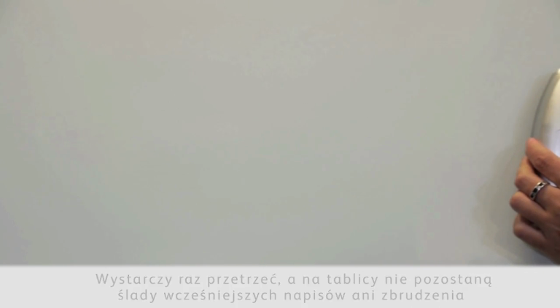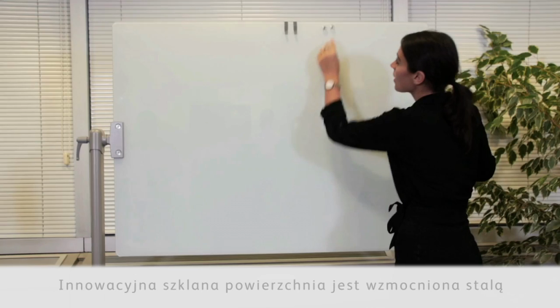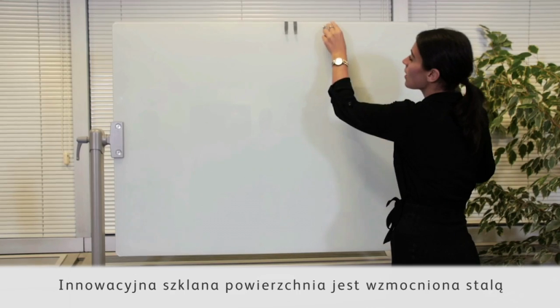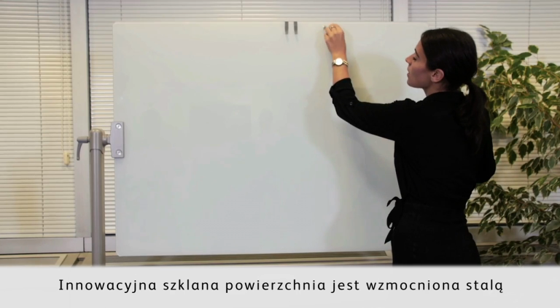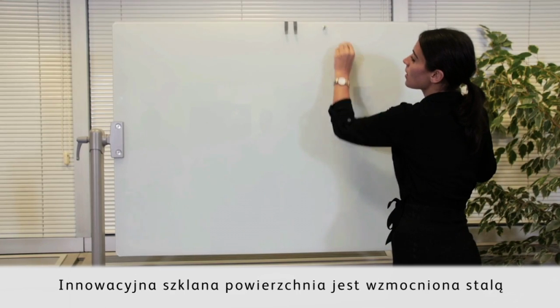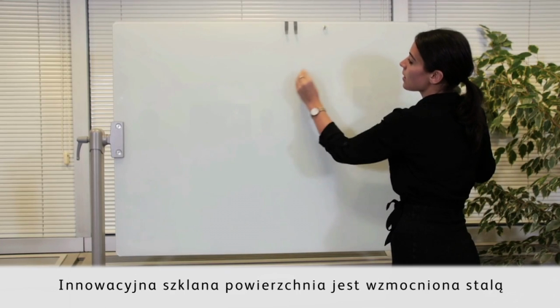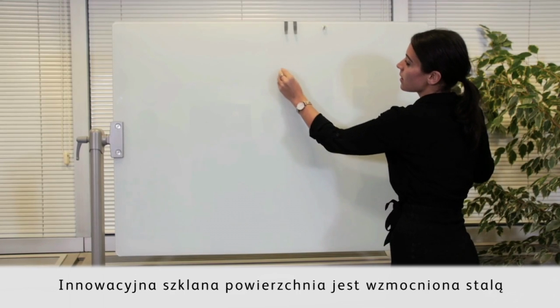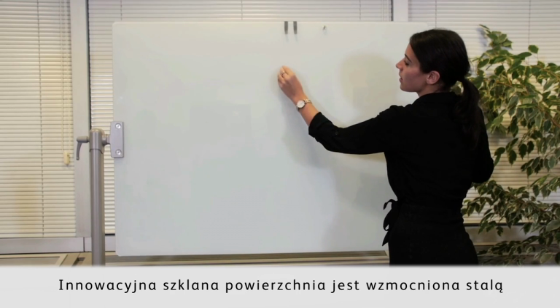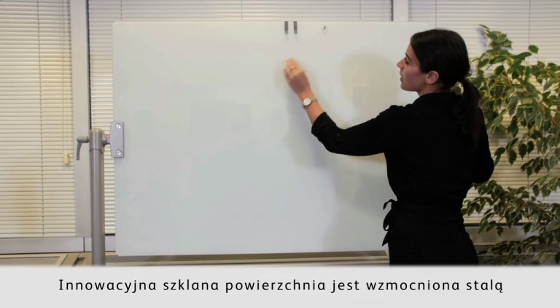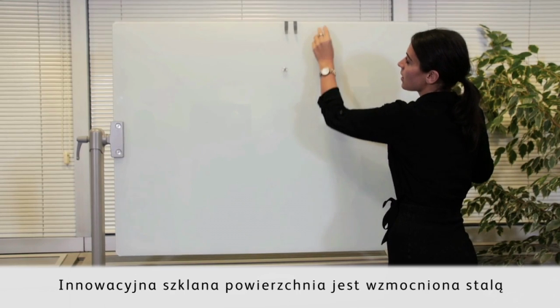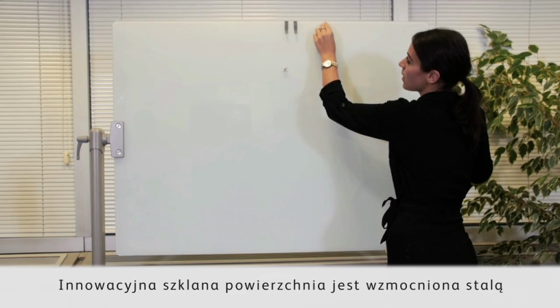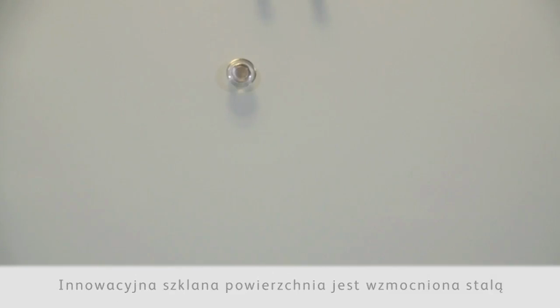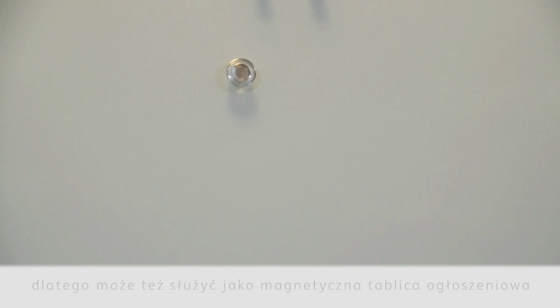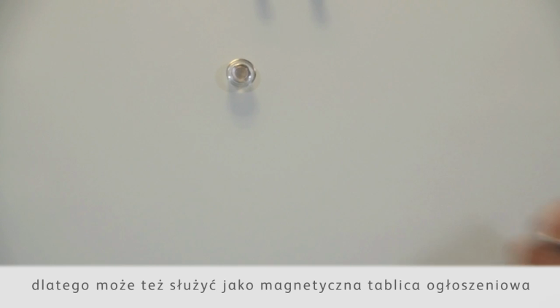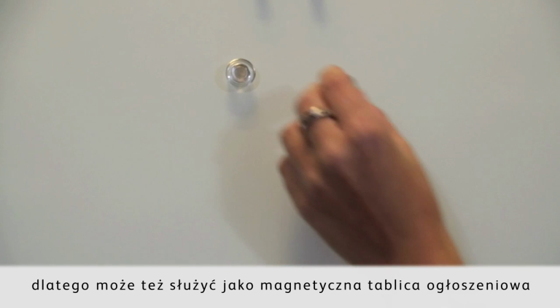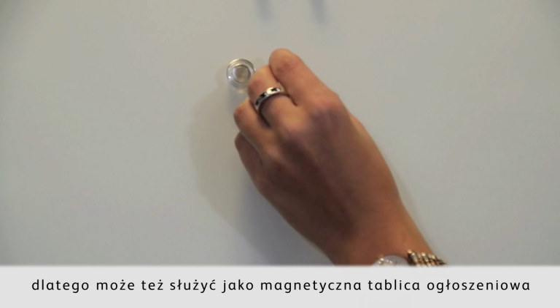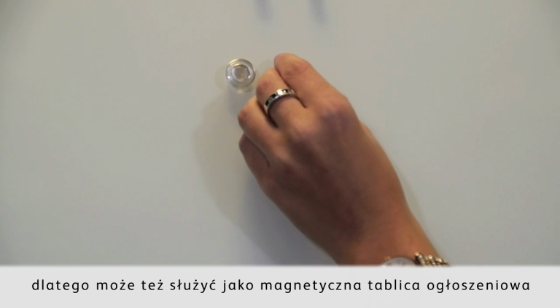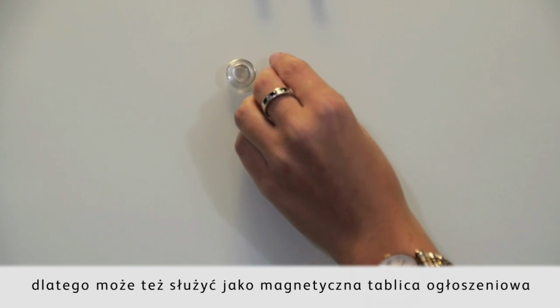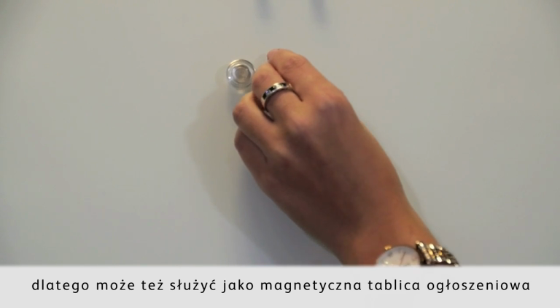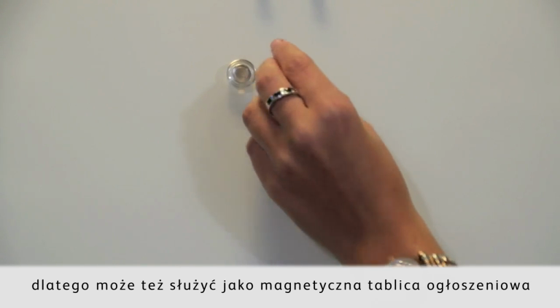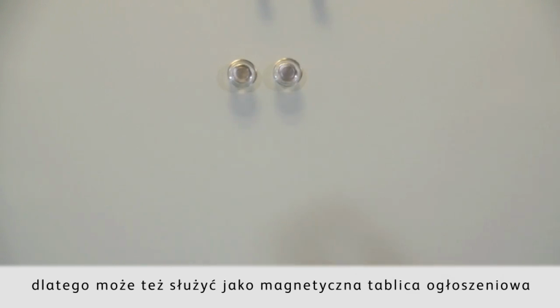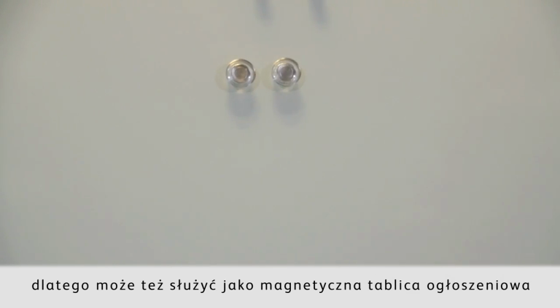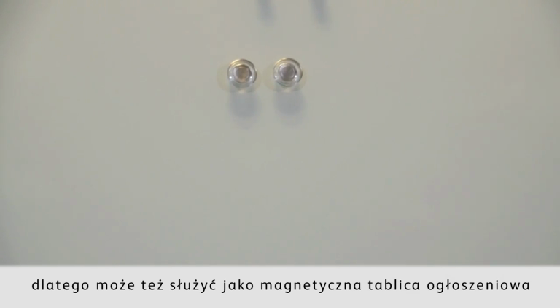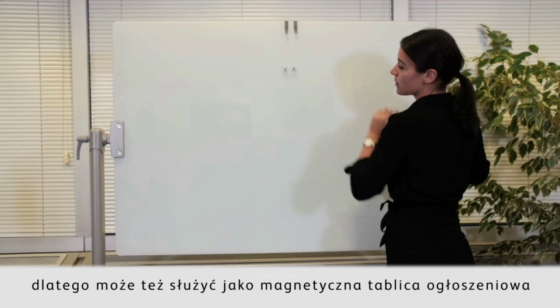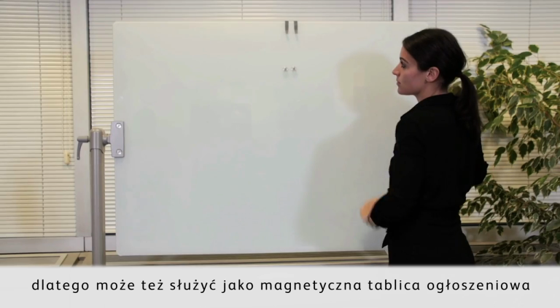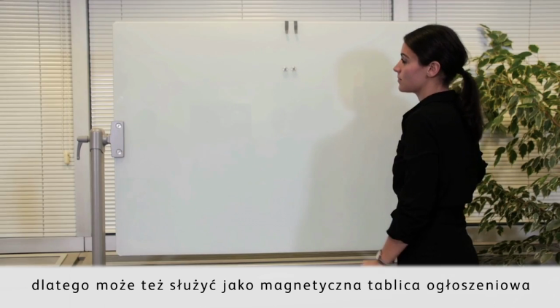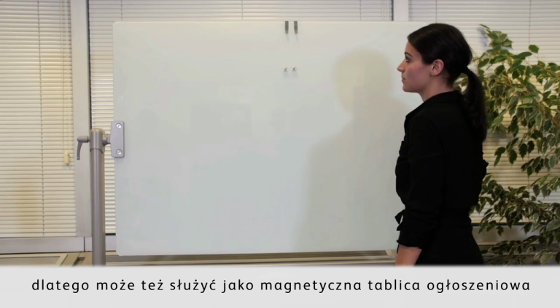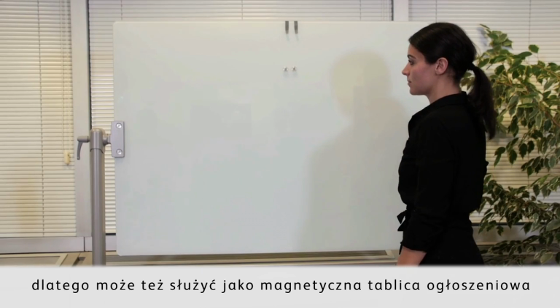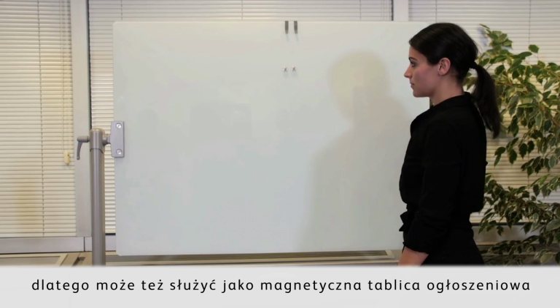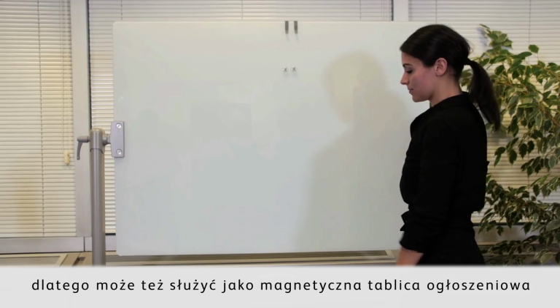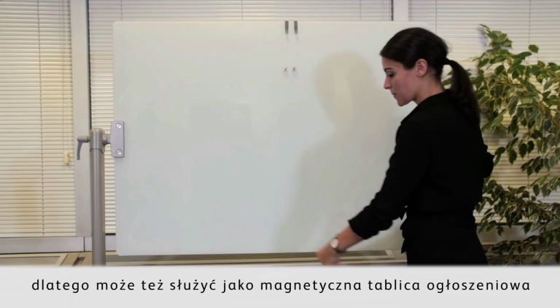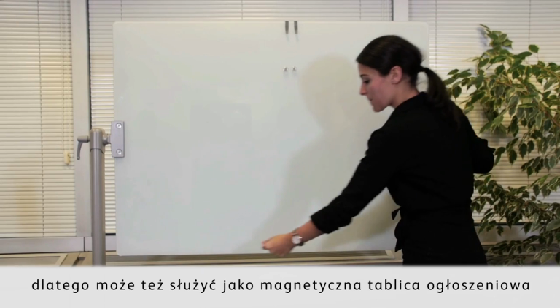This innovative glass surface is backed with steel, enabling it to double up as a notice board to meet all your communication needs.